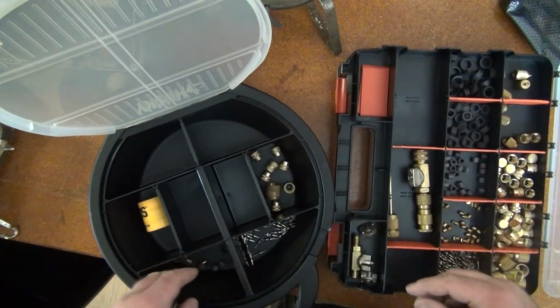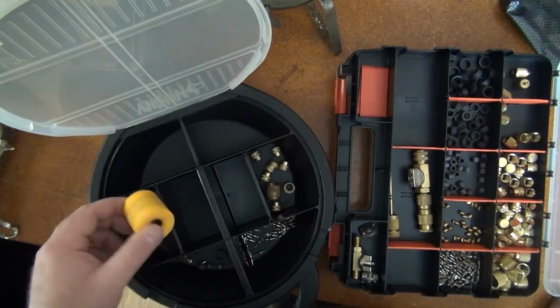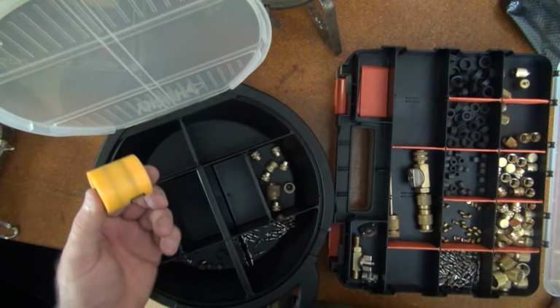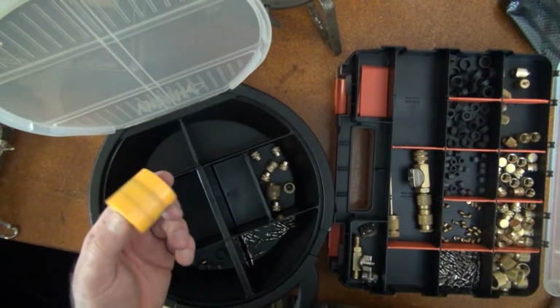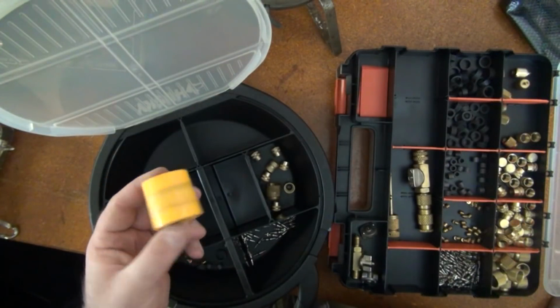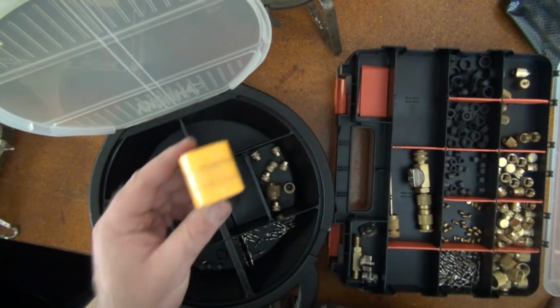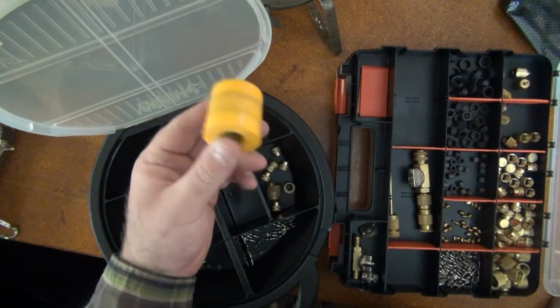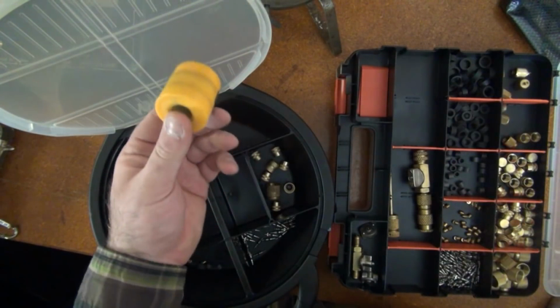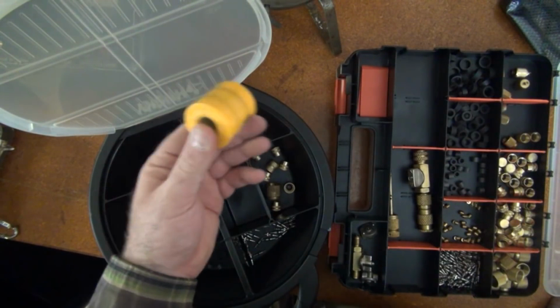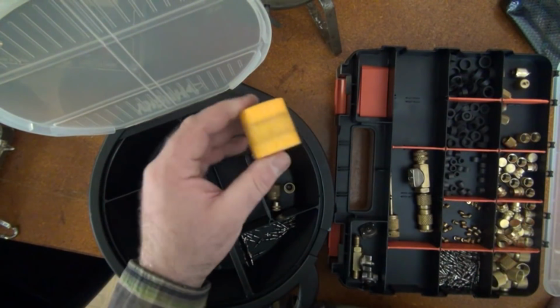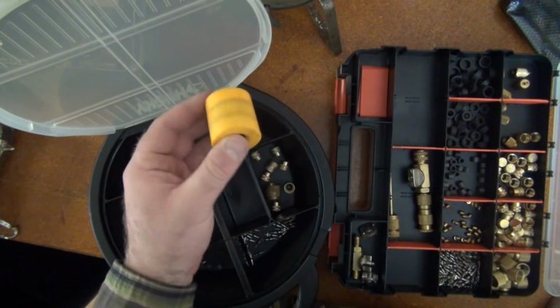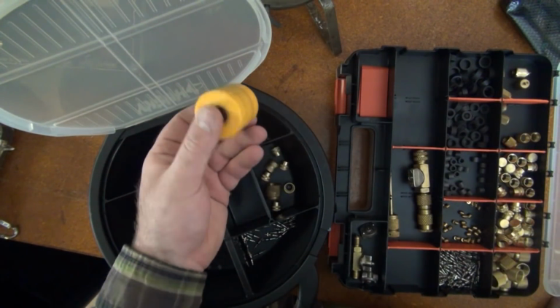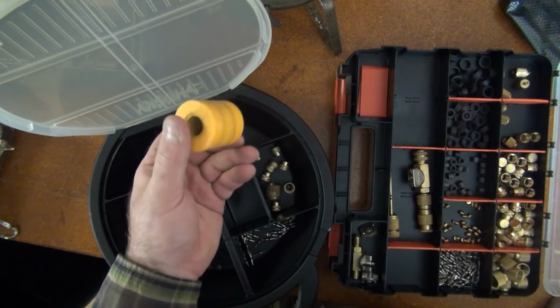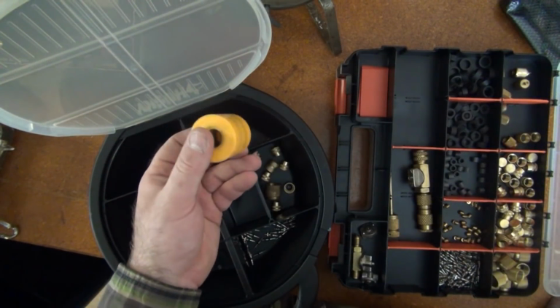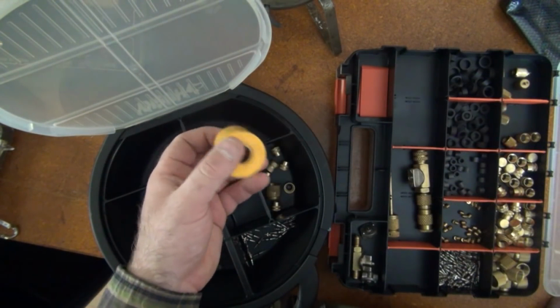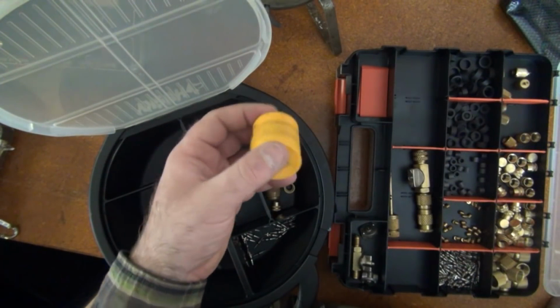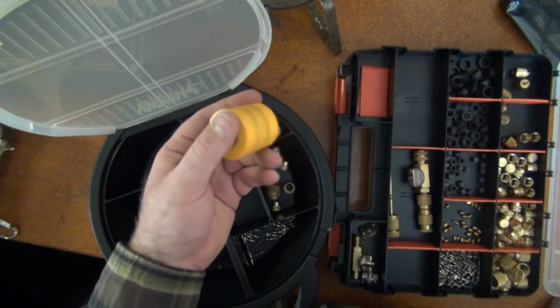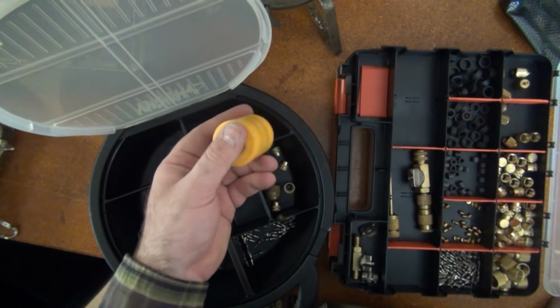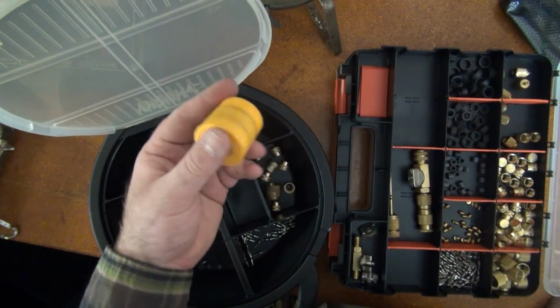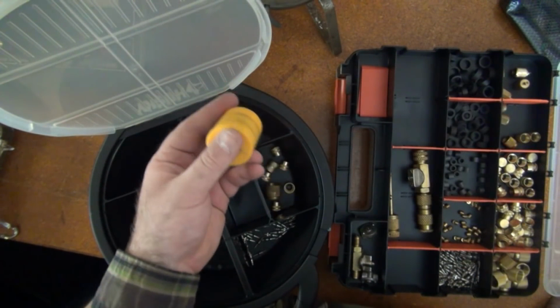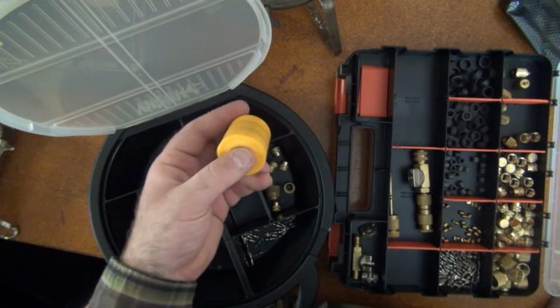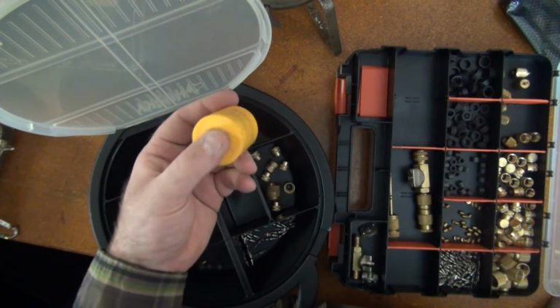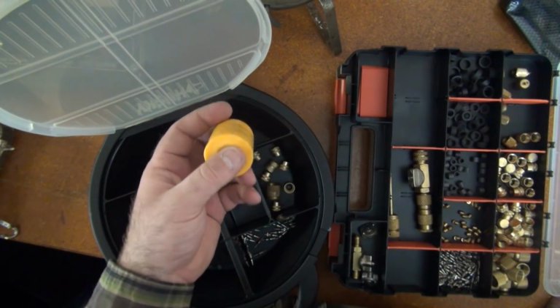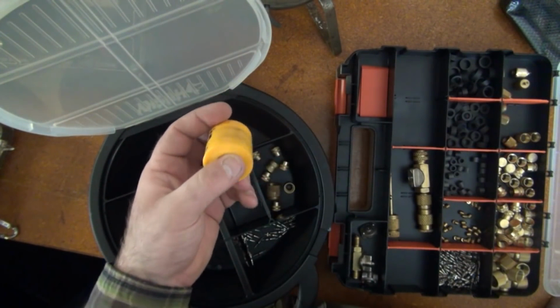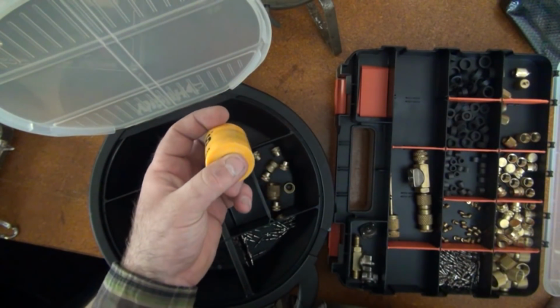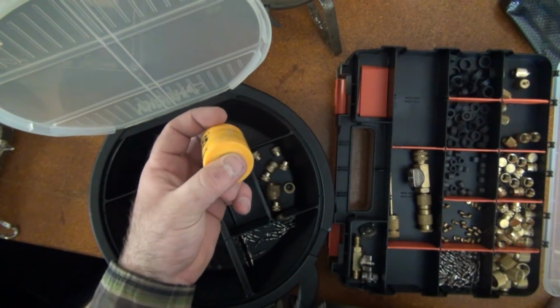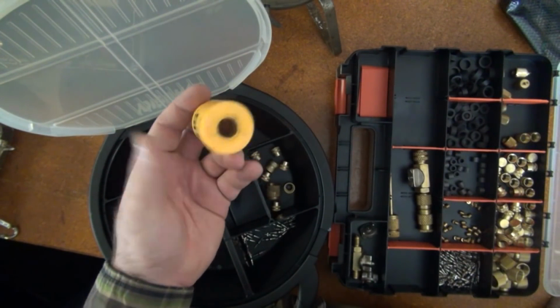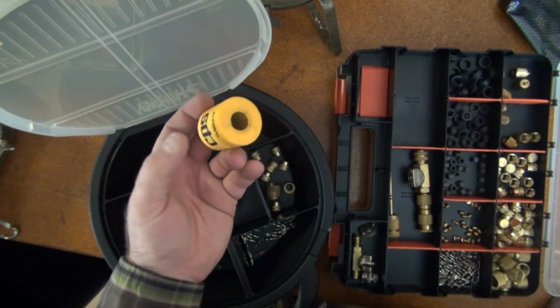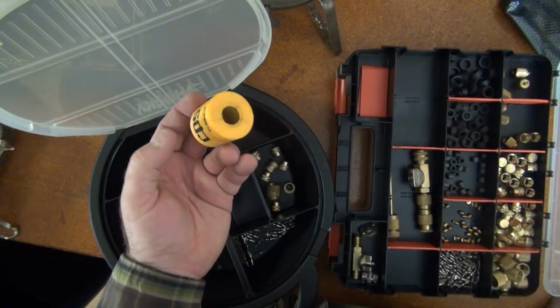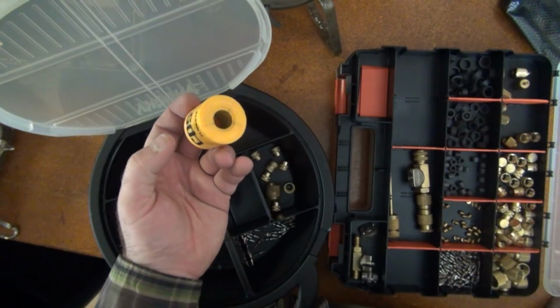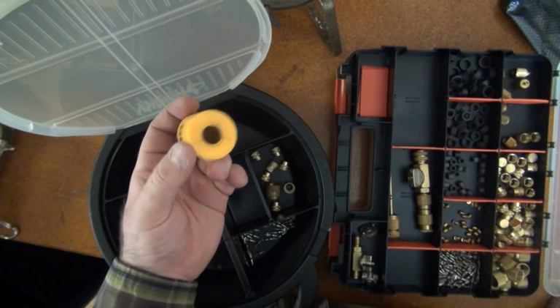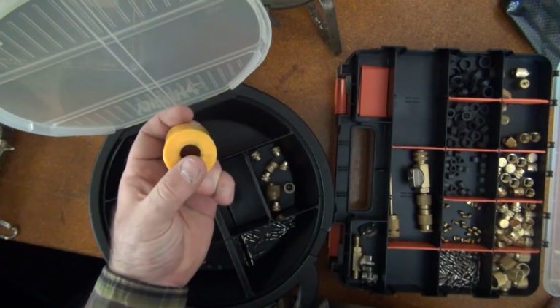A solenoid magnet is an important component in this kit if you come across equipment that does utilize liquid line solenoids.